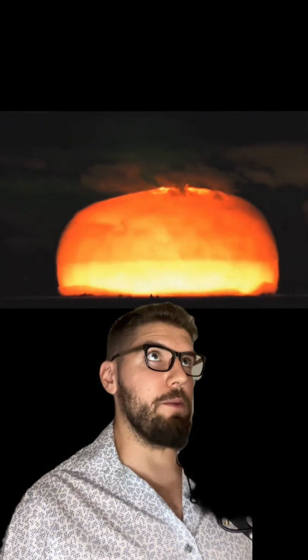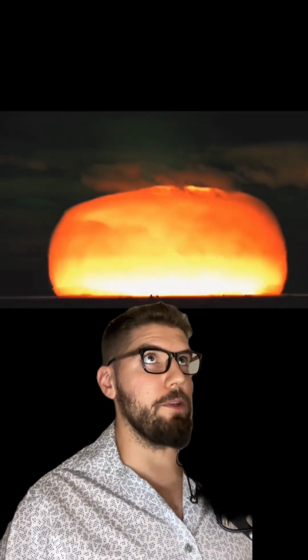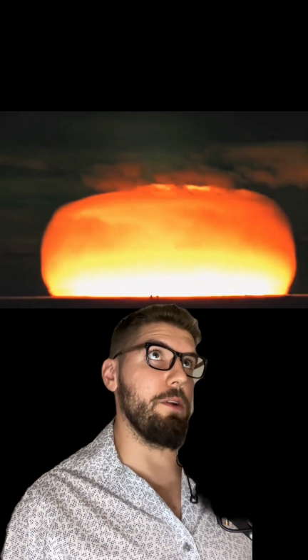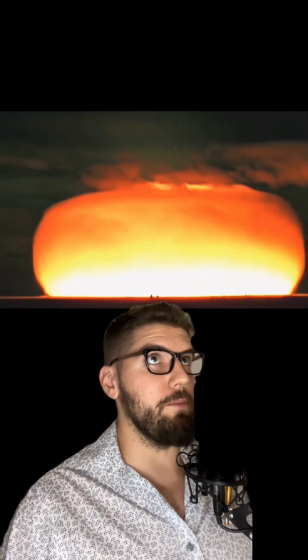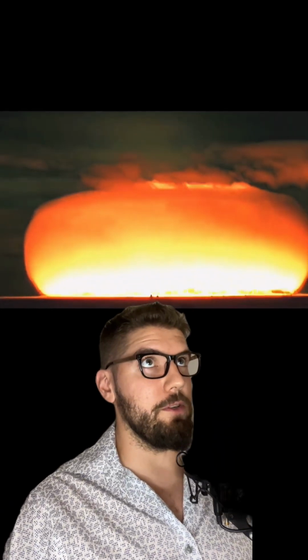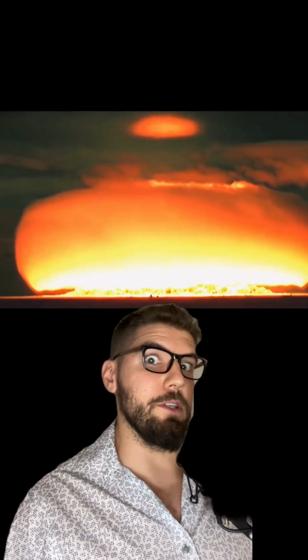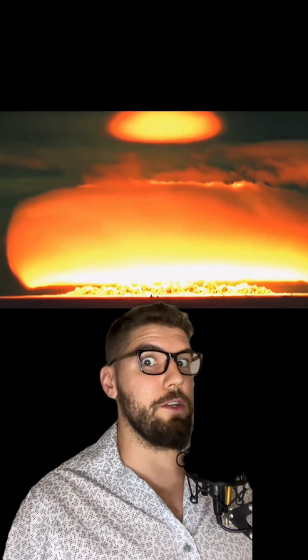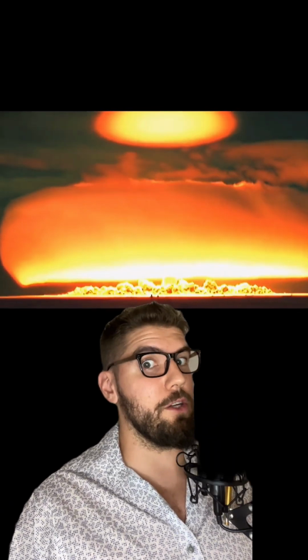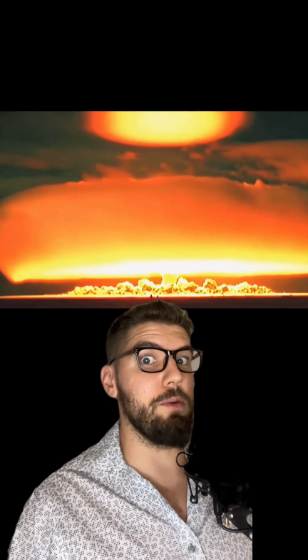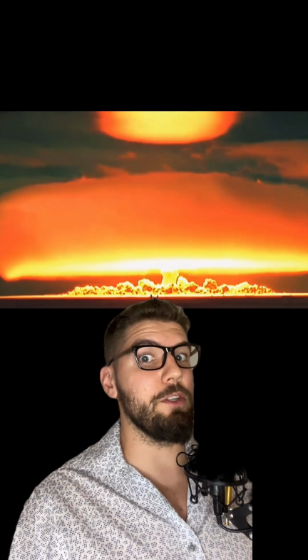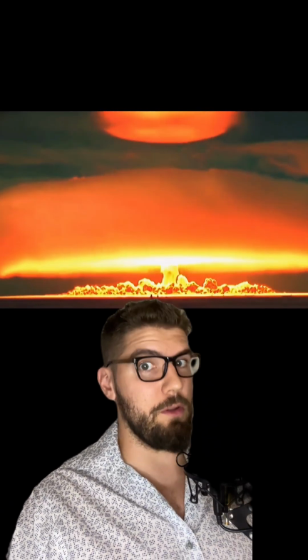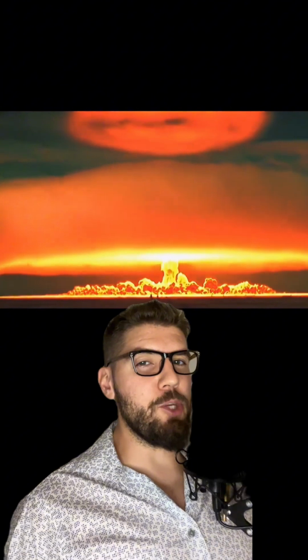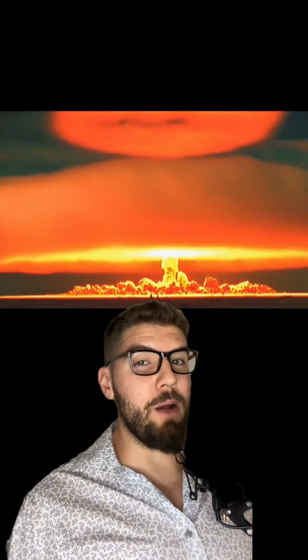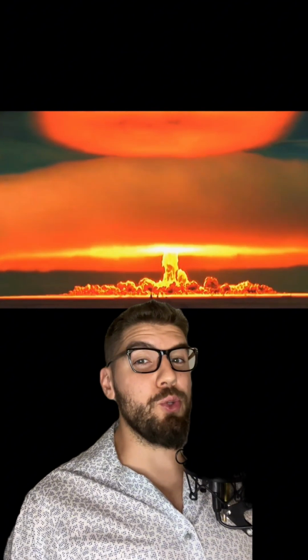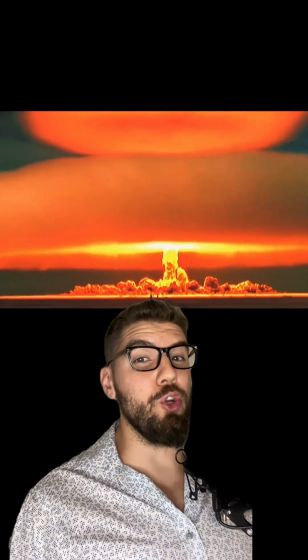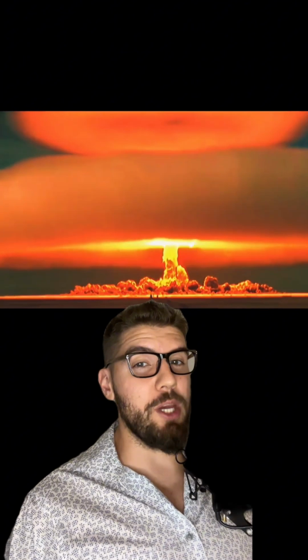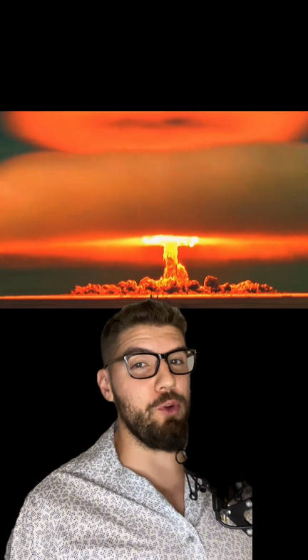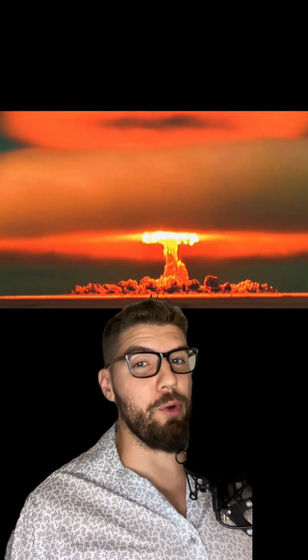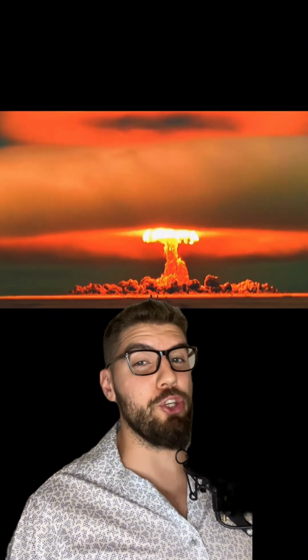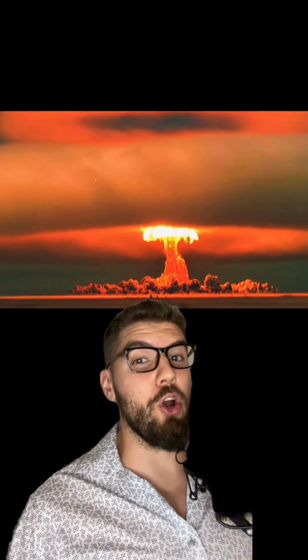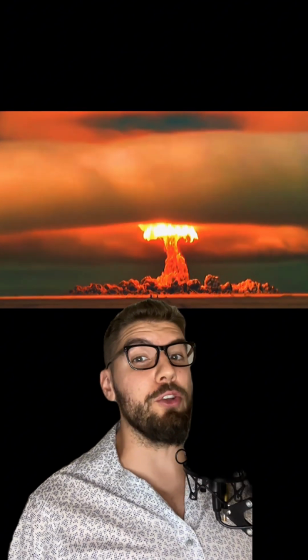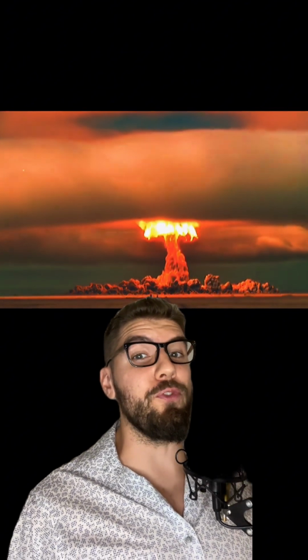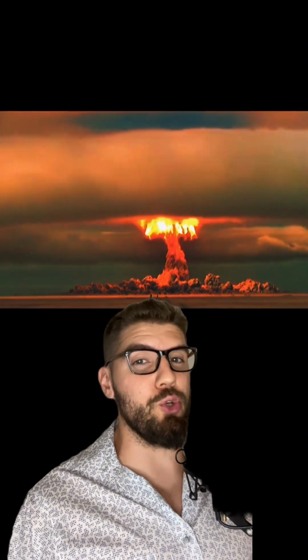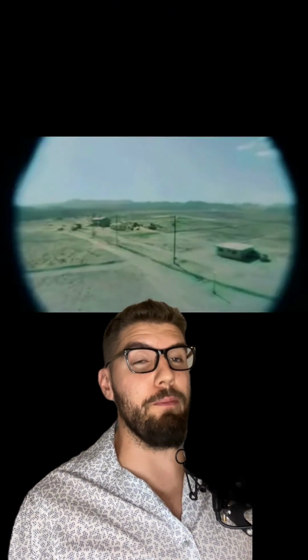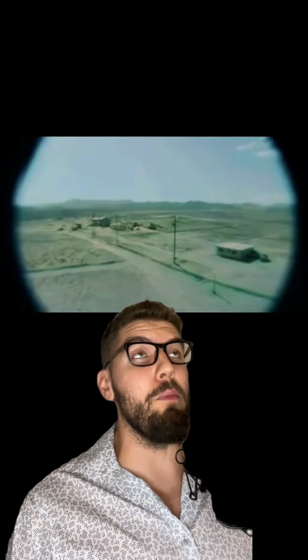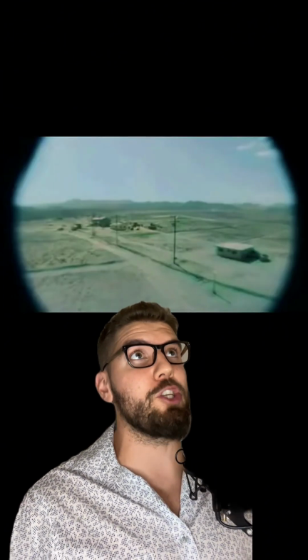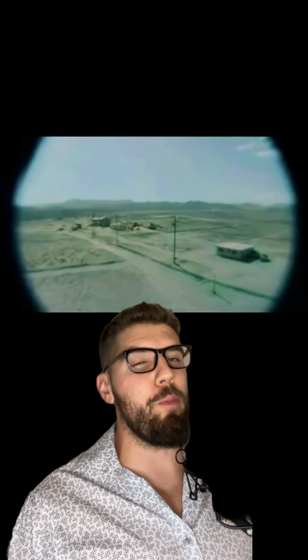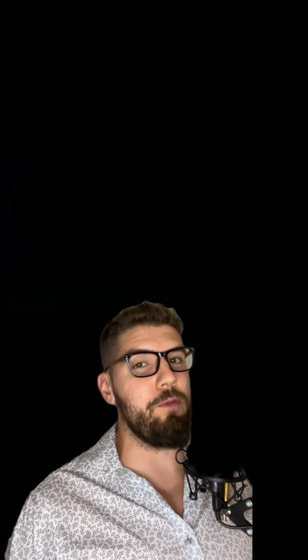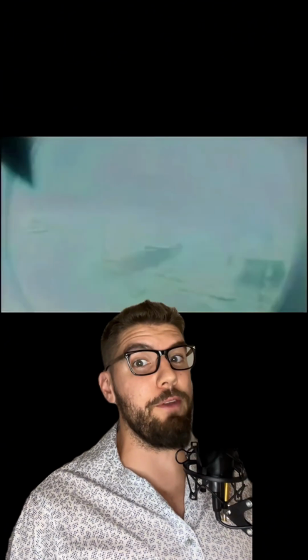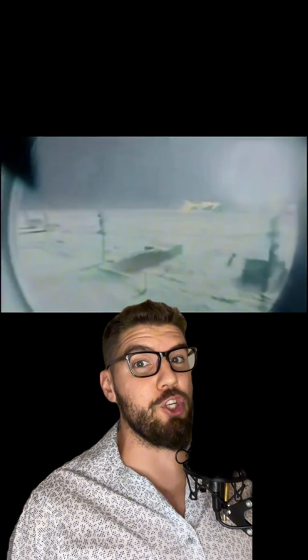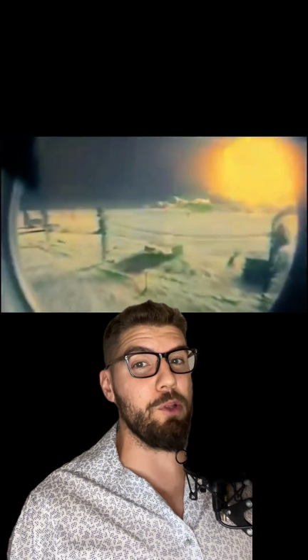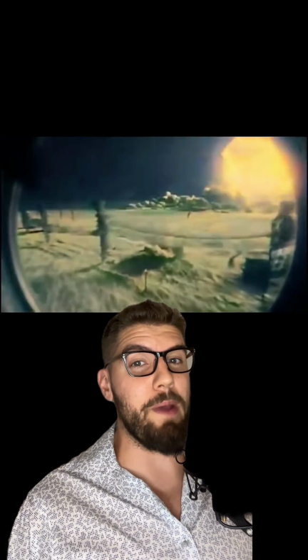Disclaimer: please don't actually build a nuke. These are for educational purposes only.